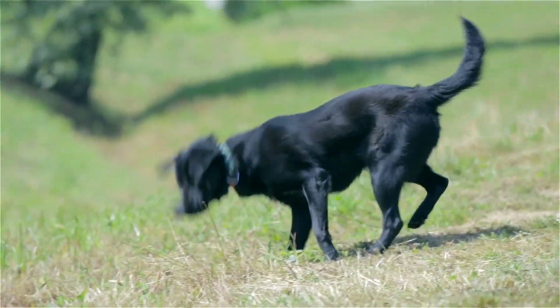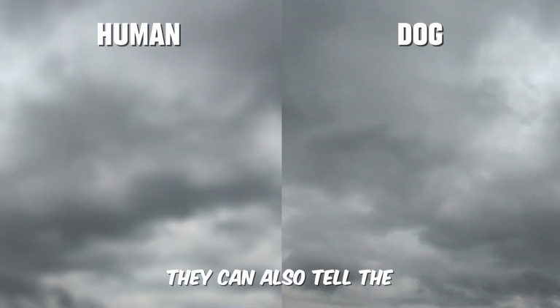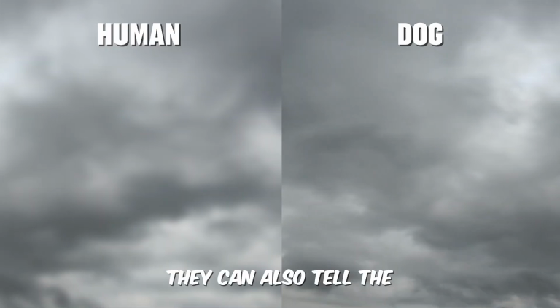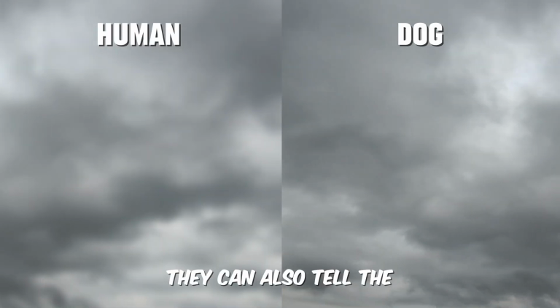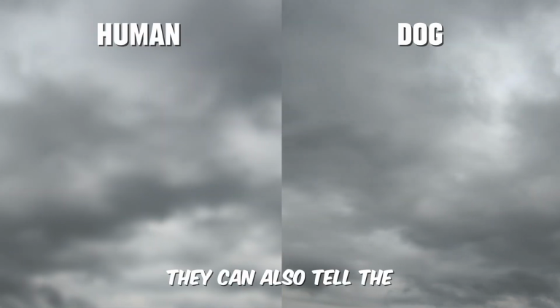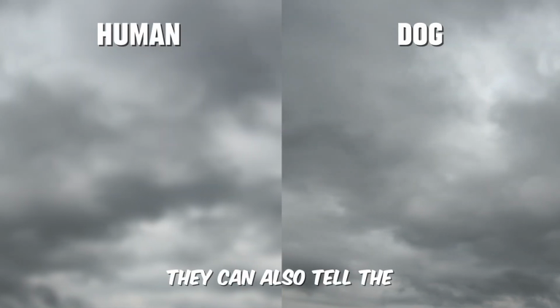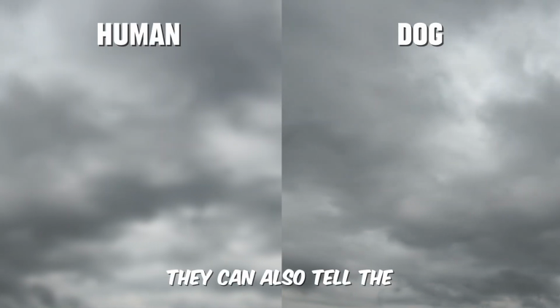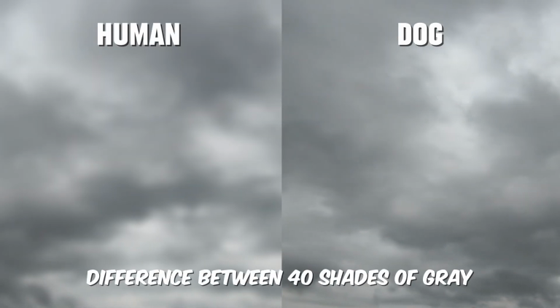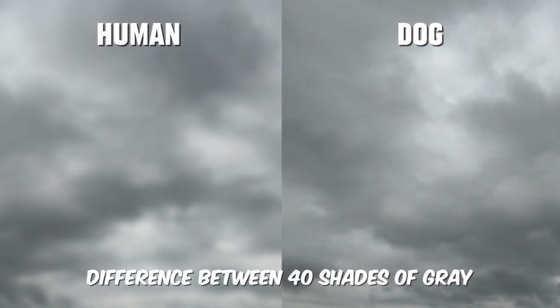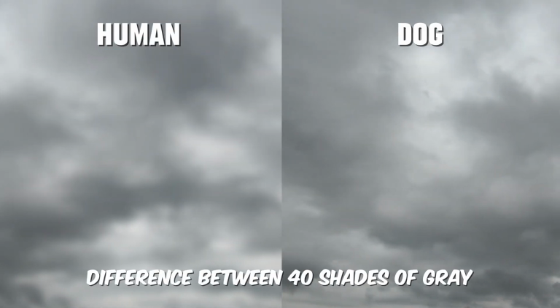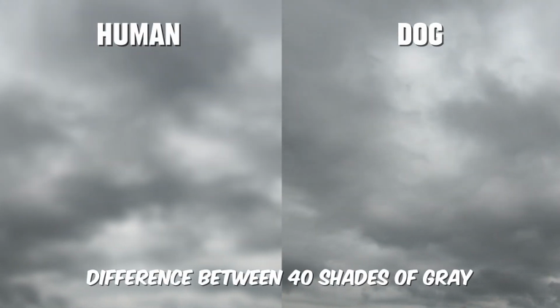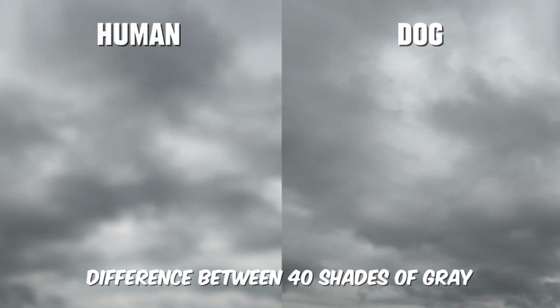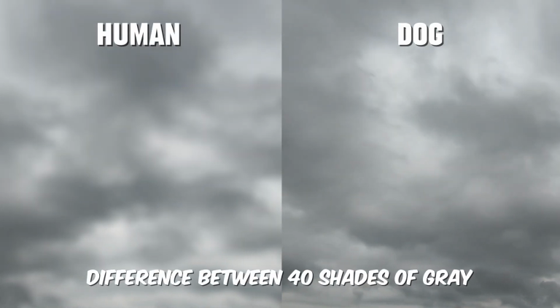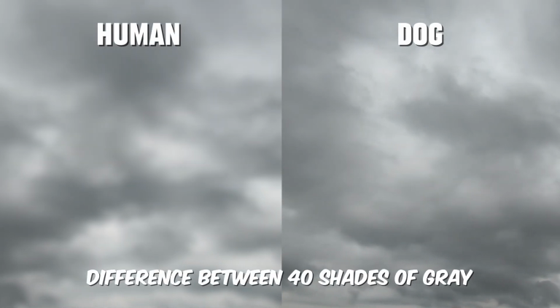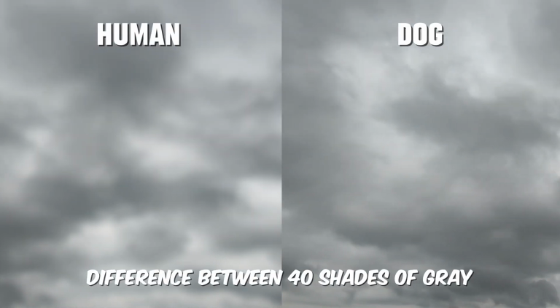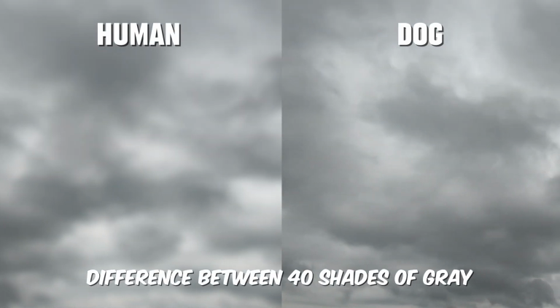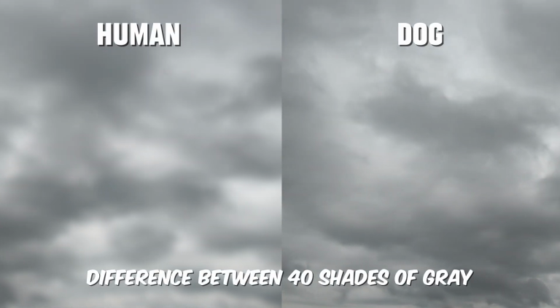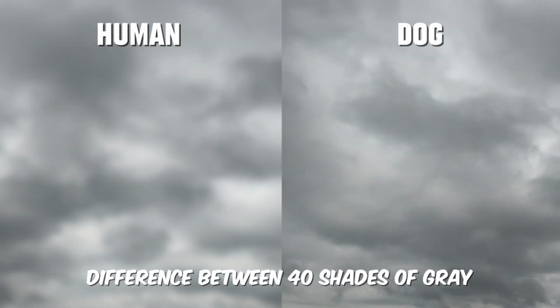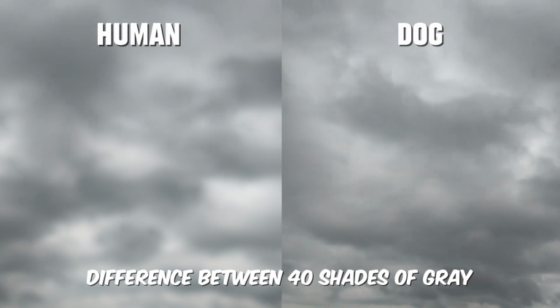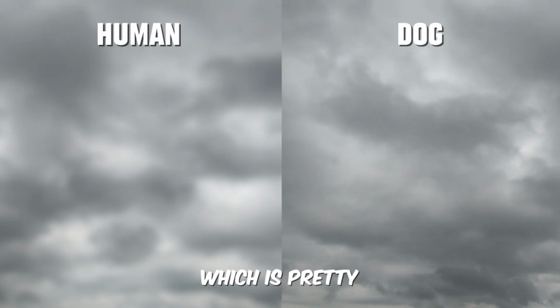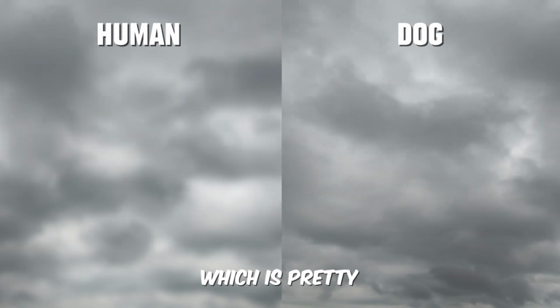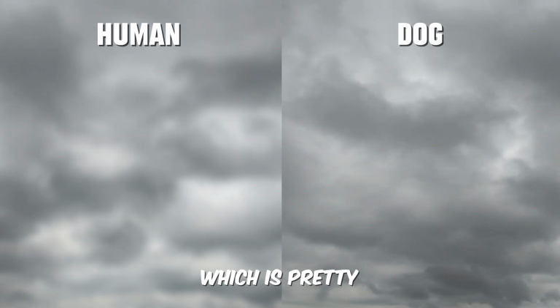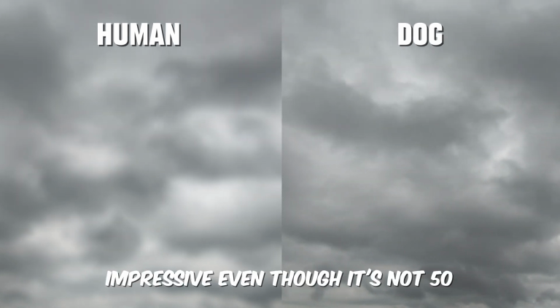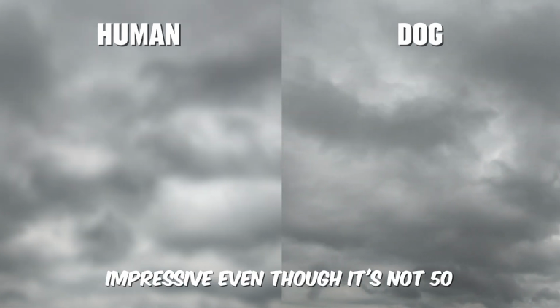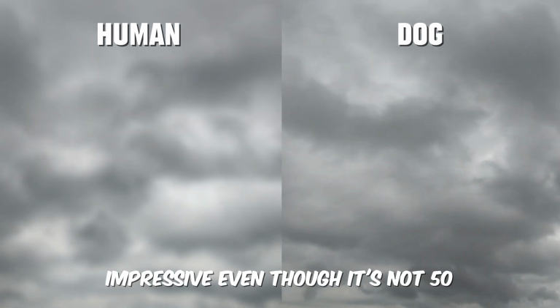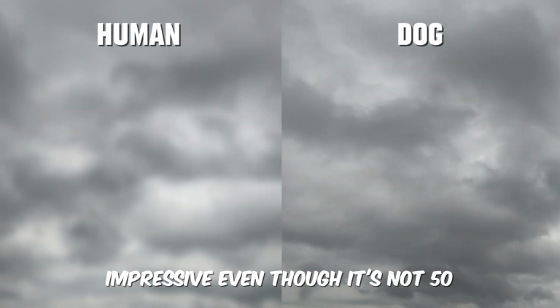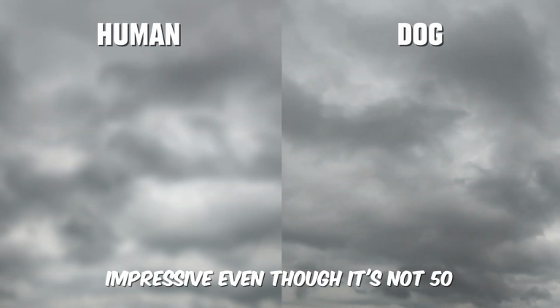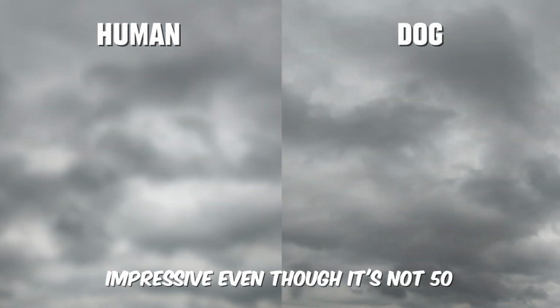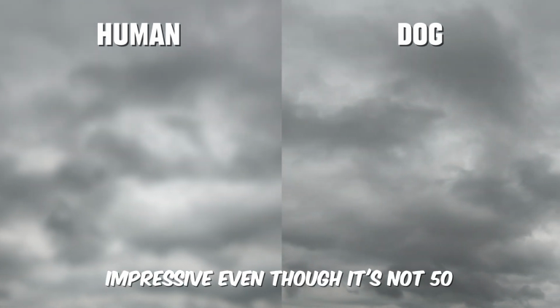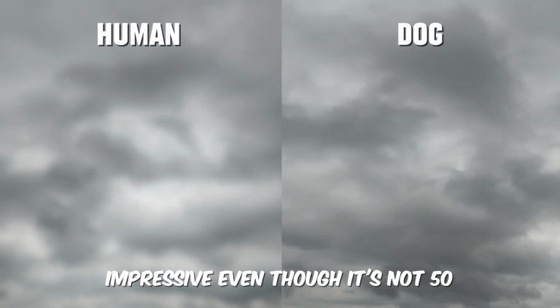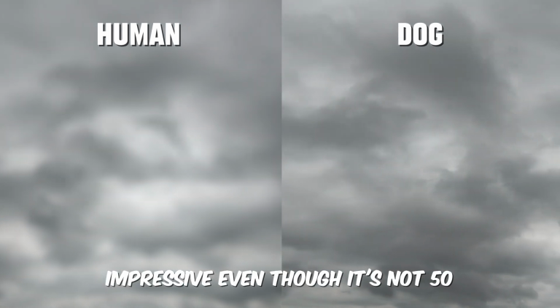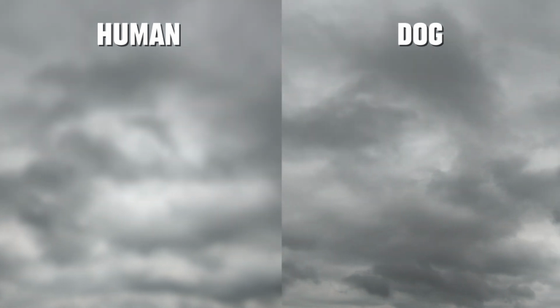They can also tell the difference between 40 shades of gray, which is pretty impressive, even though it's not 50.